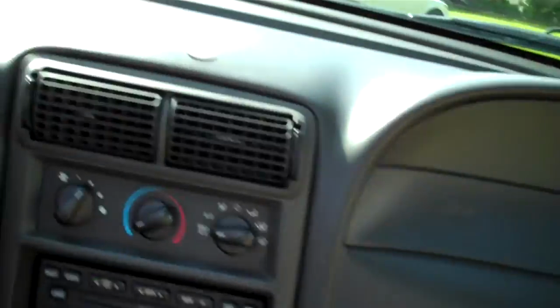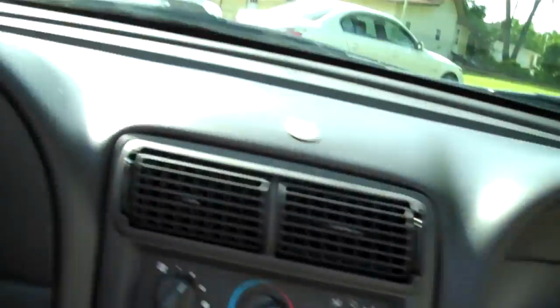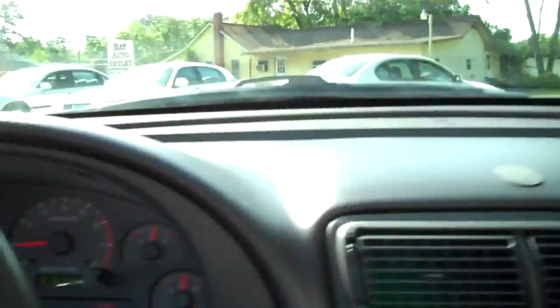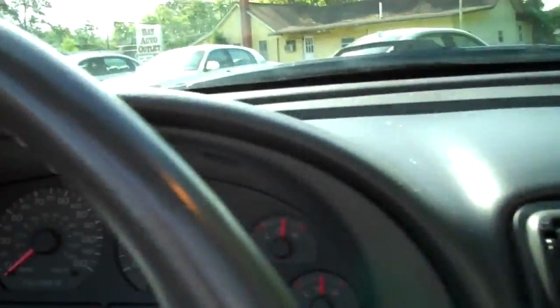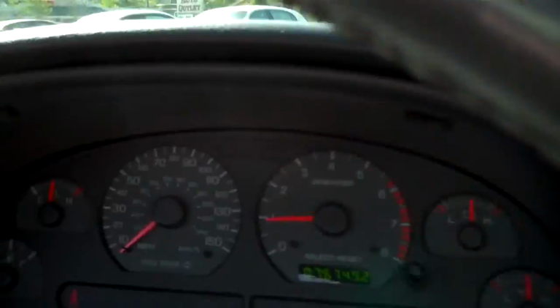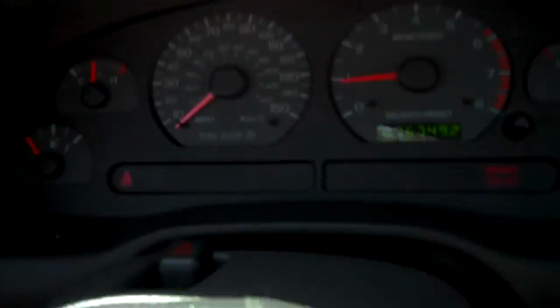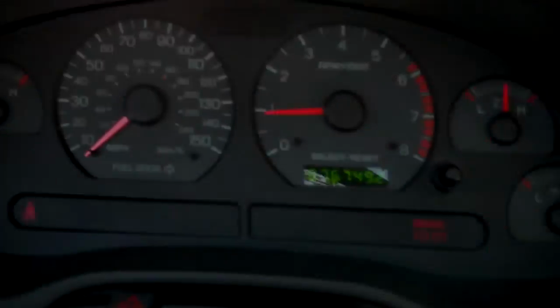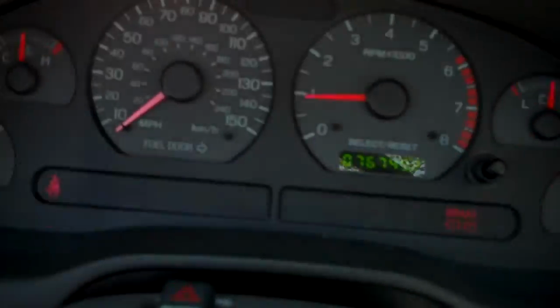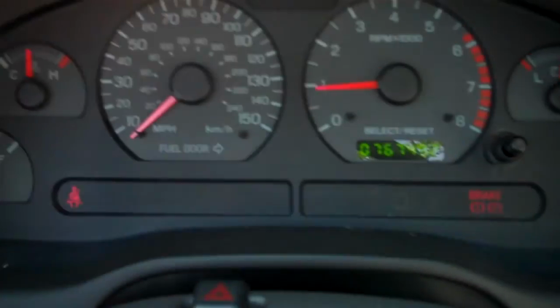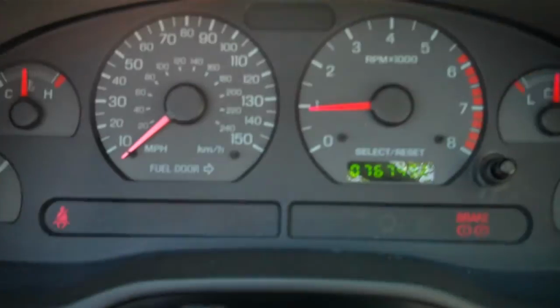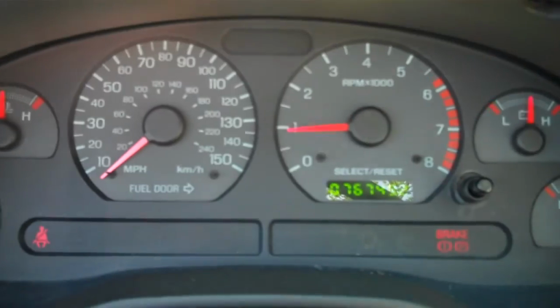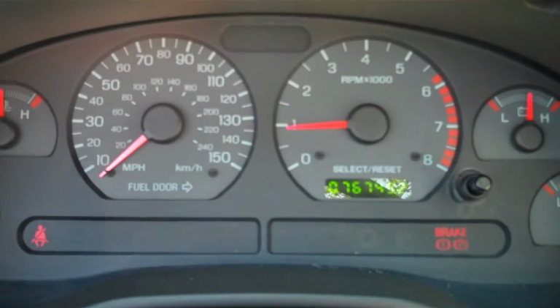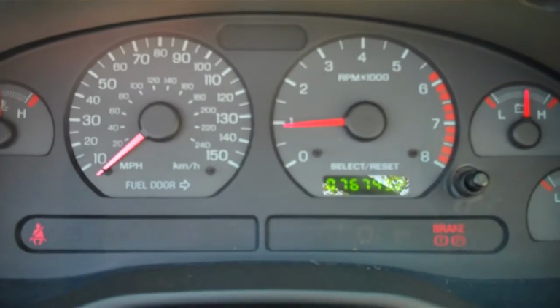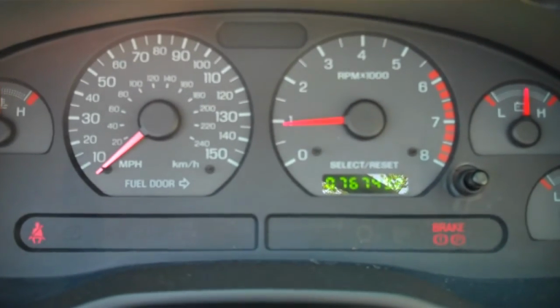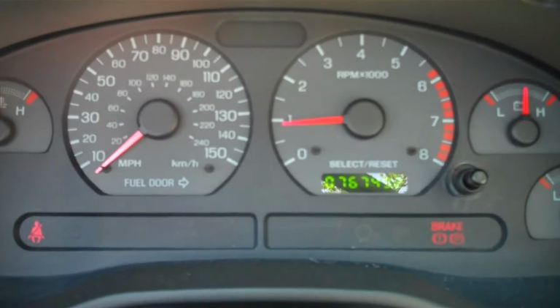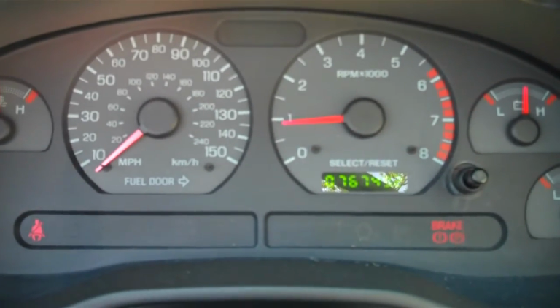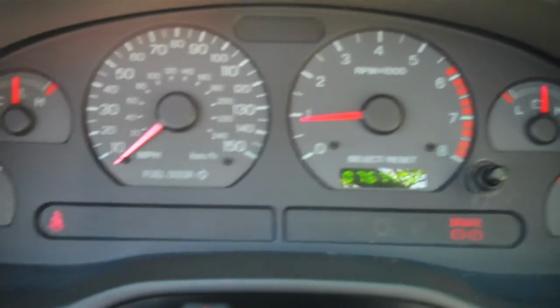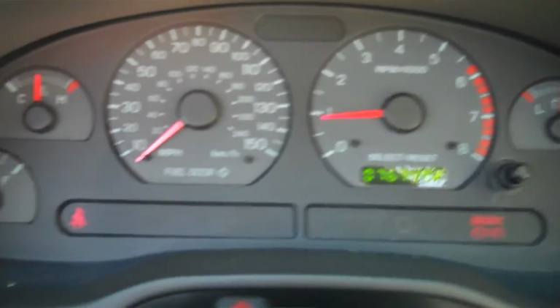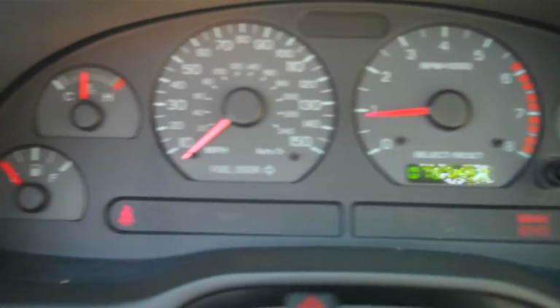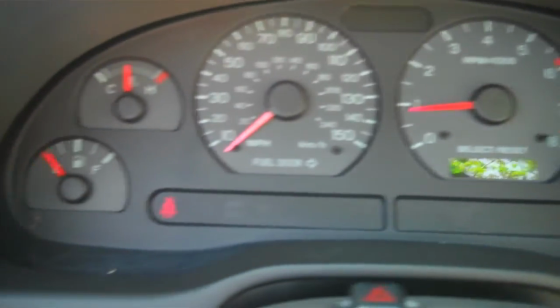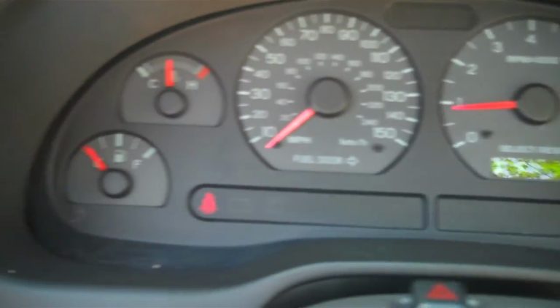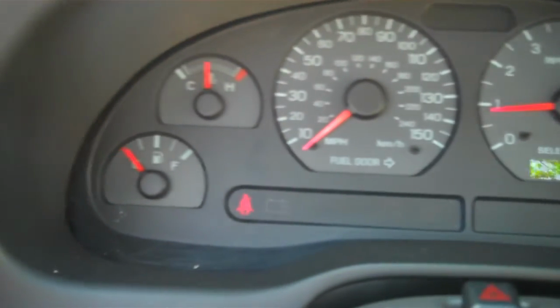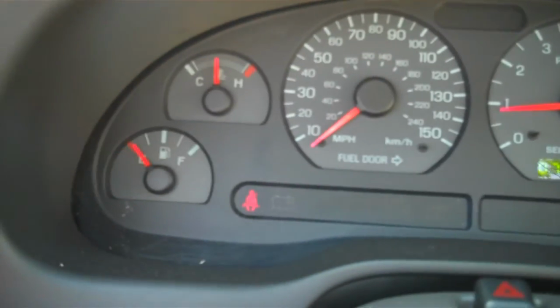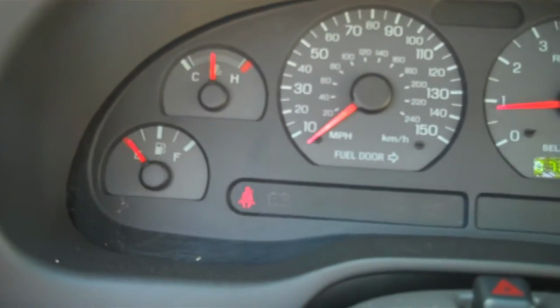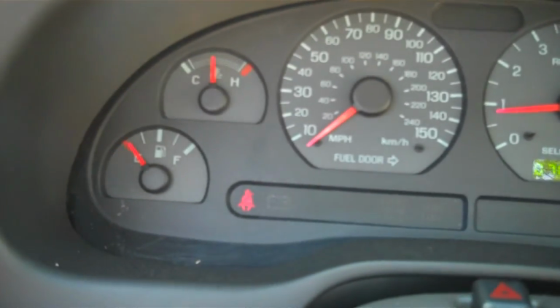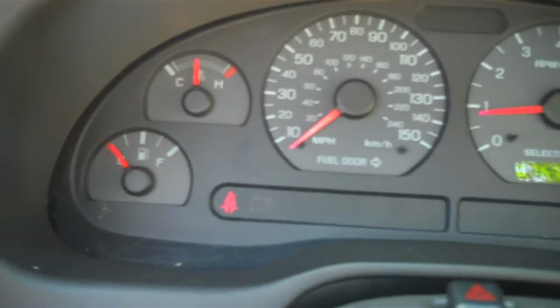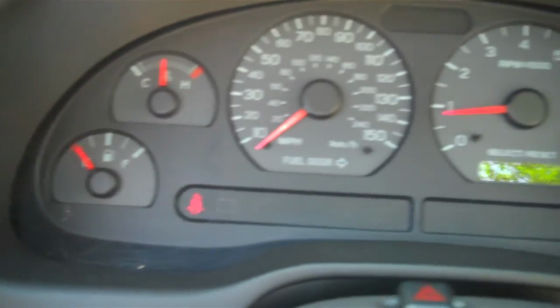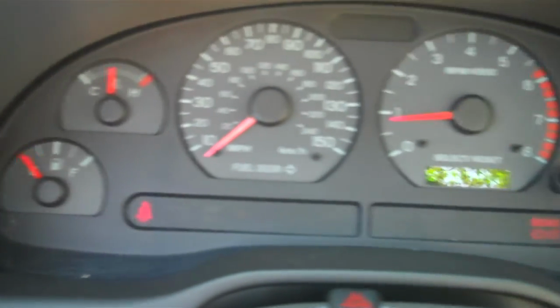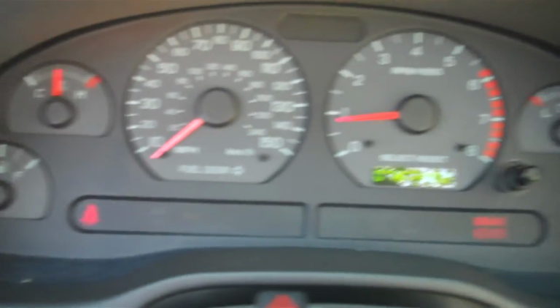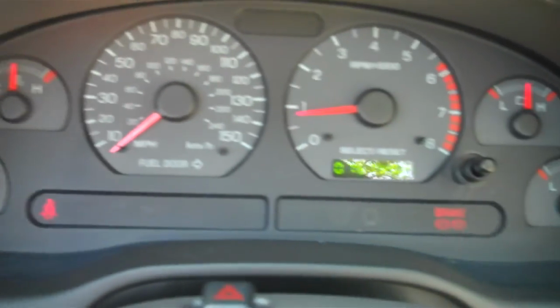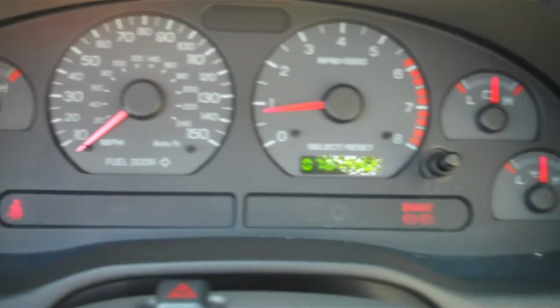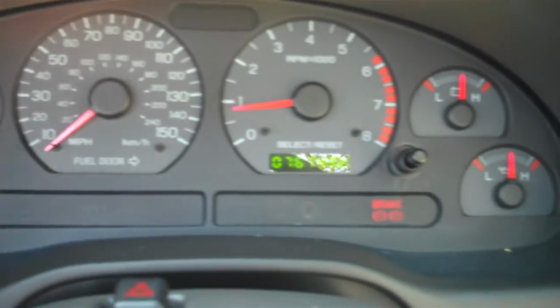The vehicle has 76,000 miles, and there are no lights on the dash.